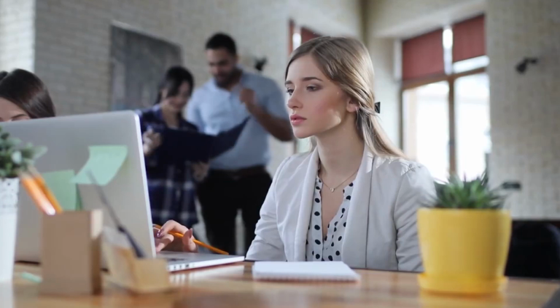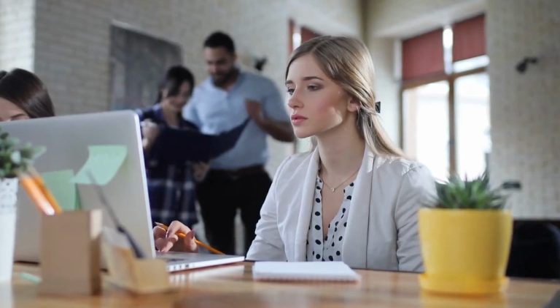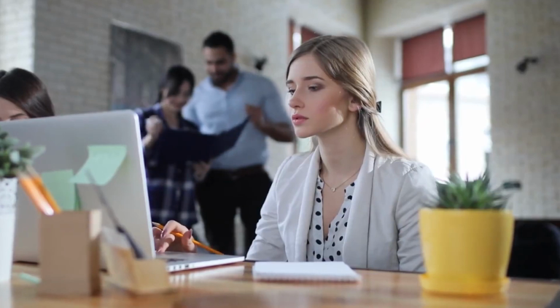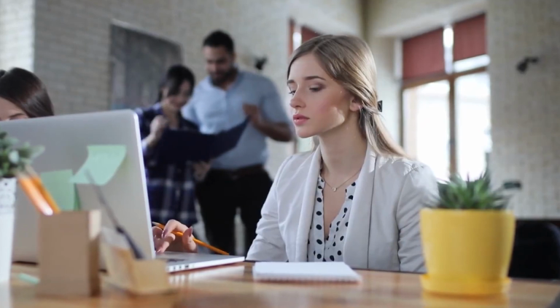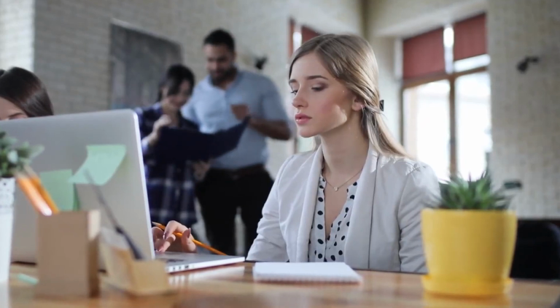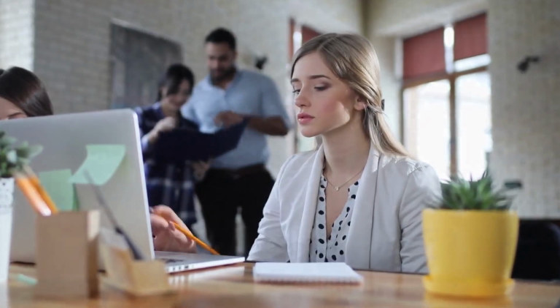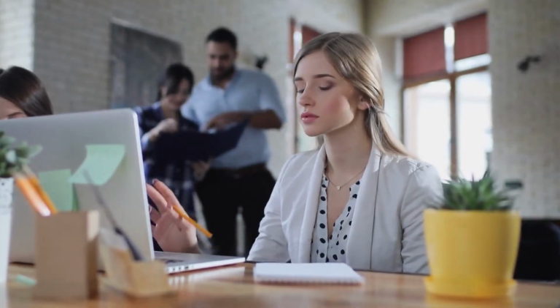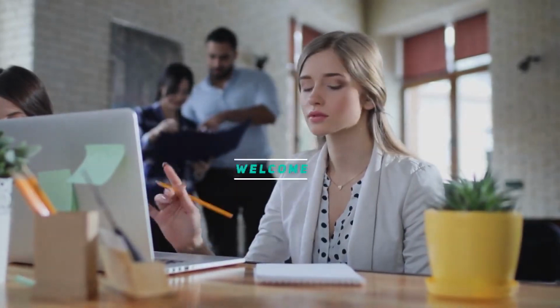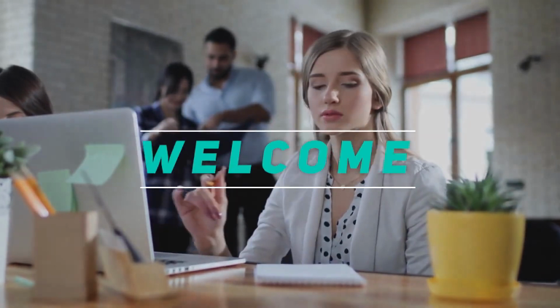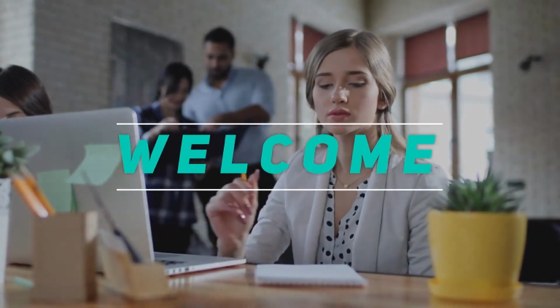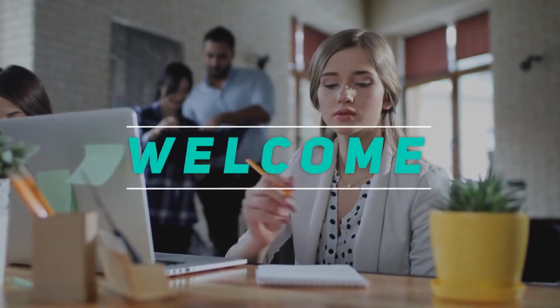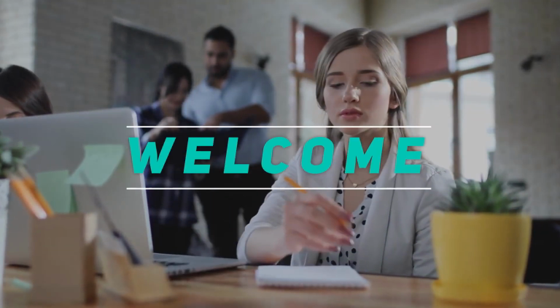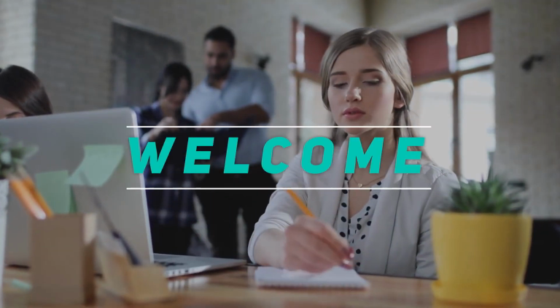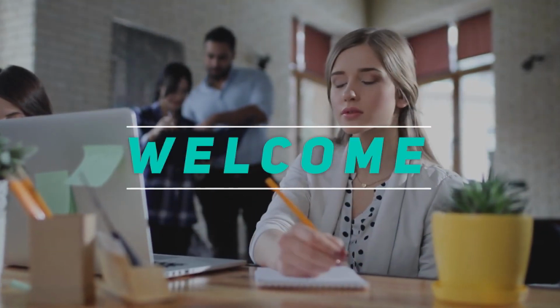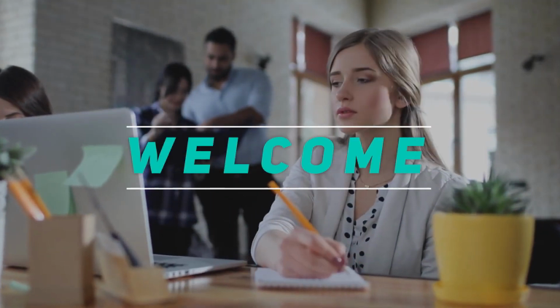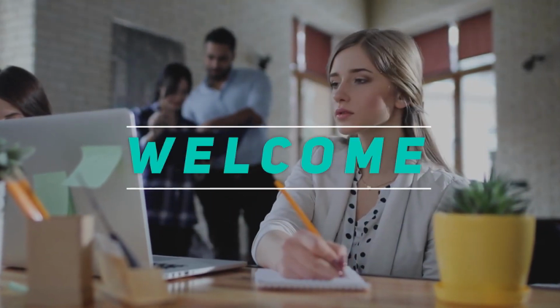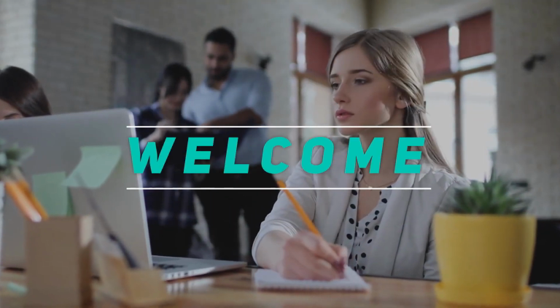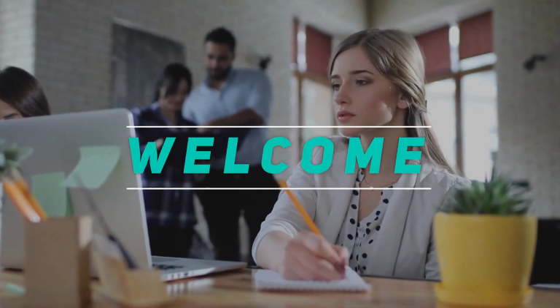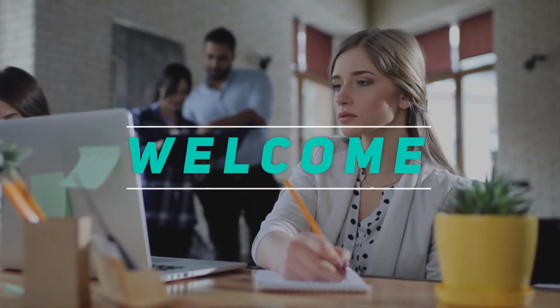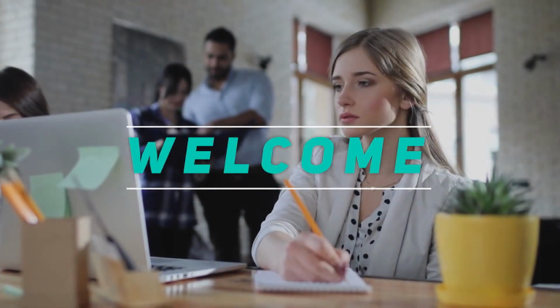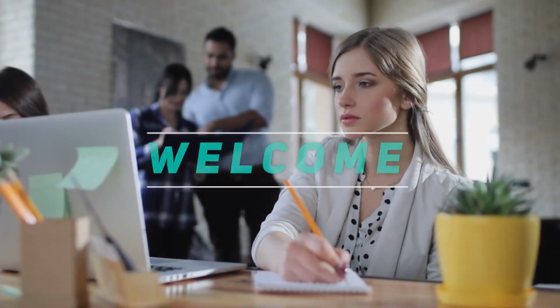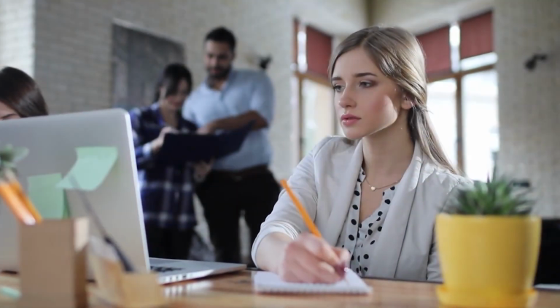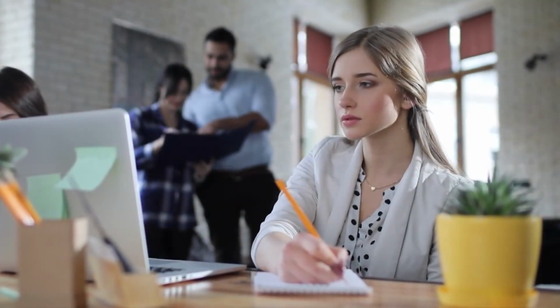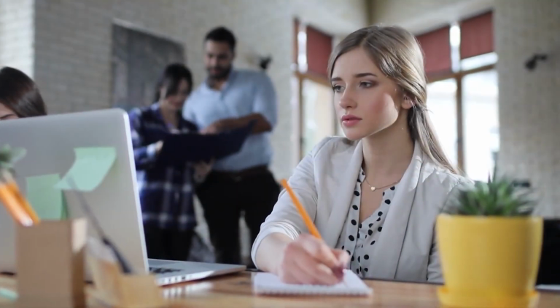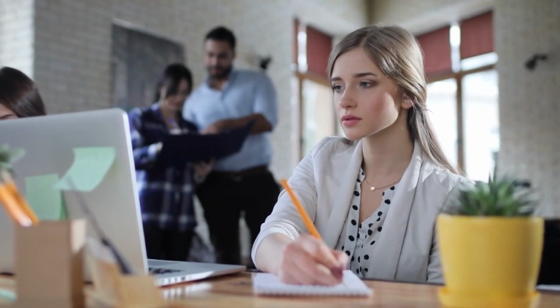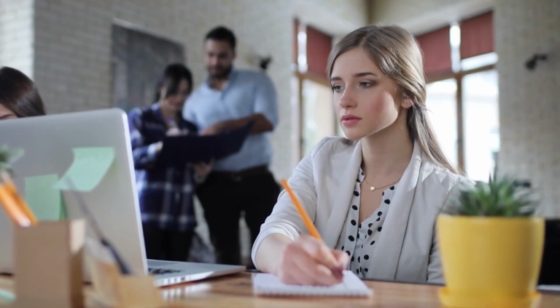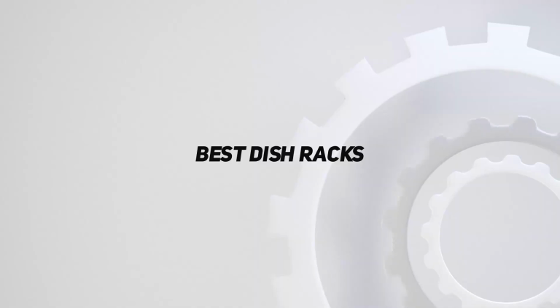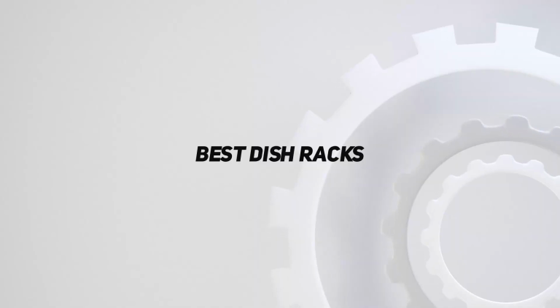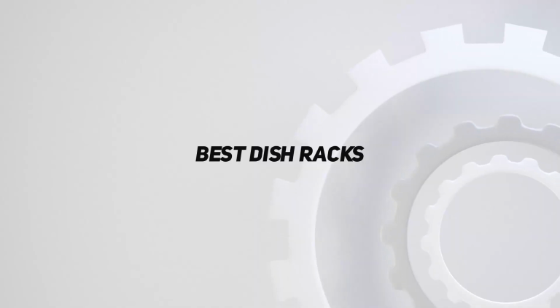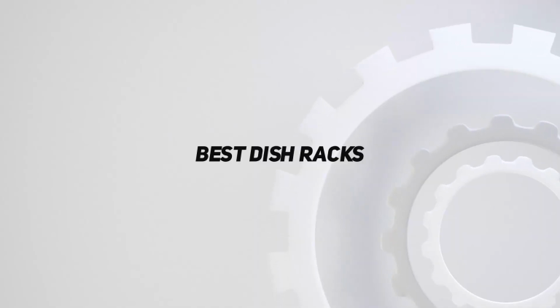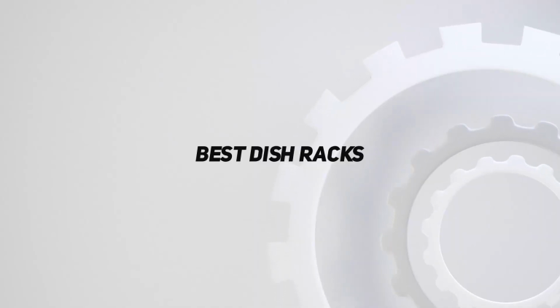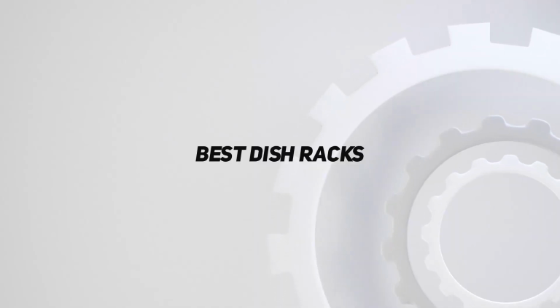Hey, welcome back to my channel. In this video, I'm gonna talk about the top 5 best dish racks.